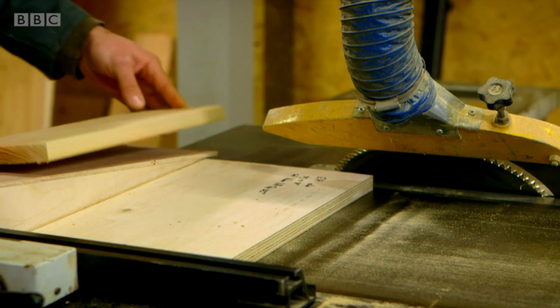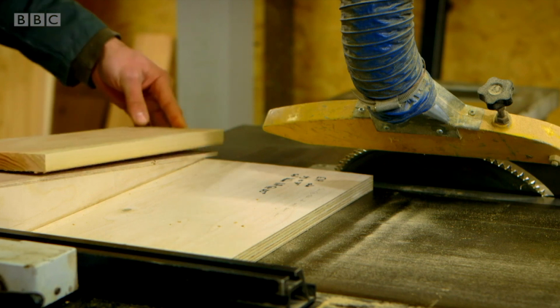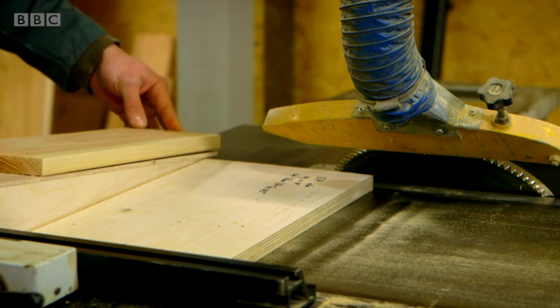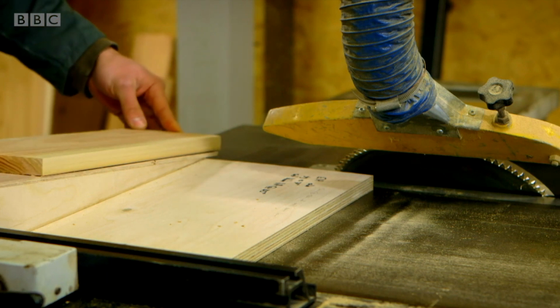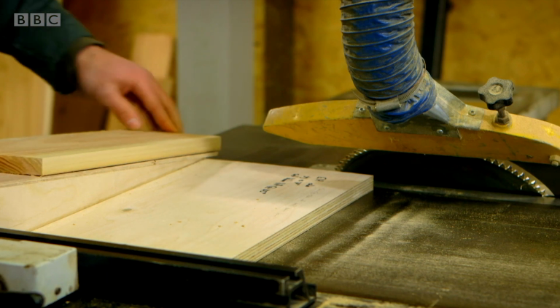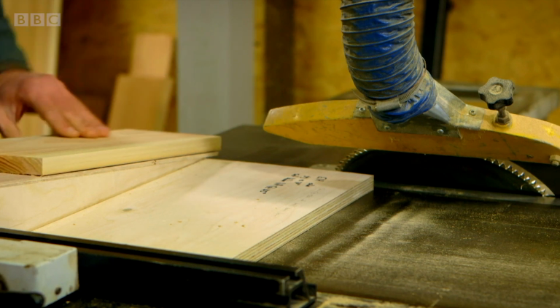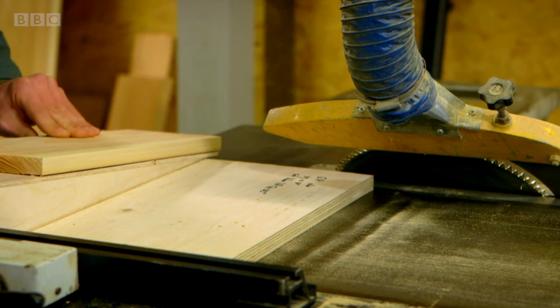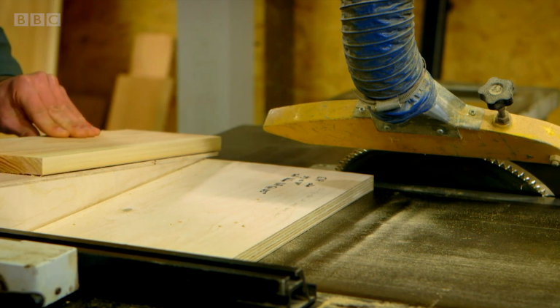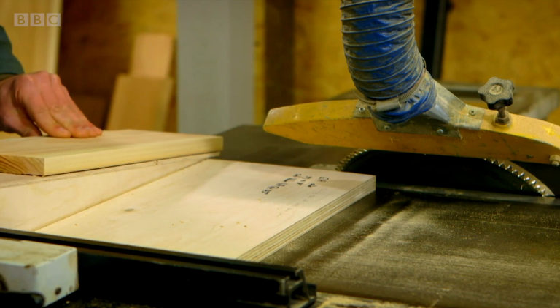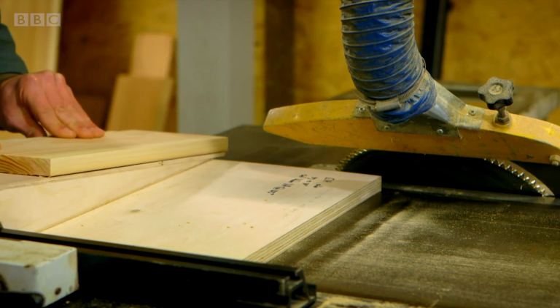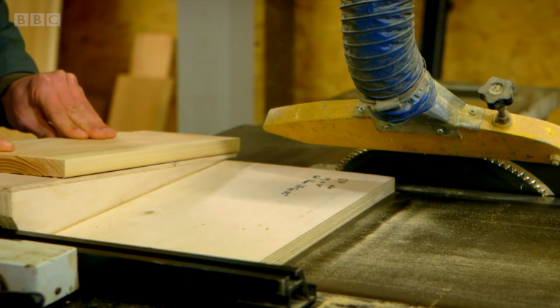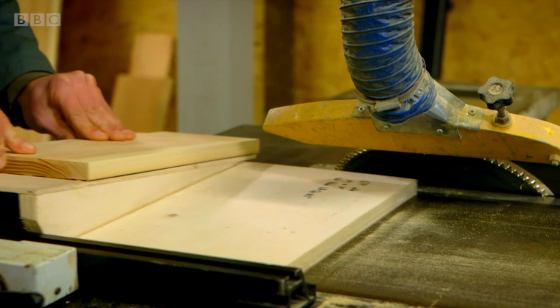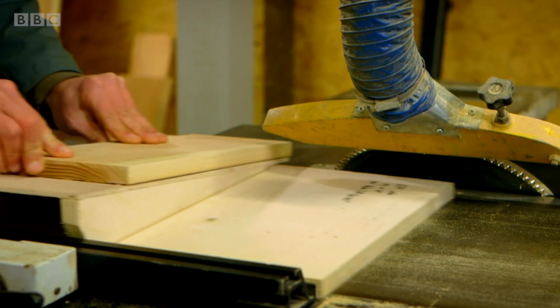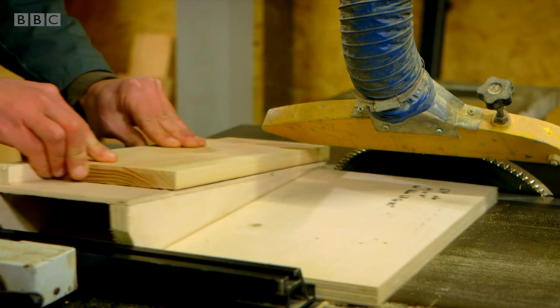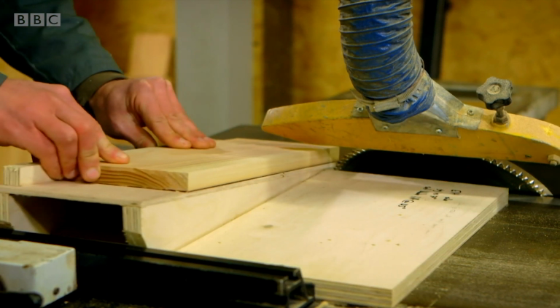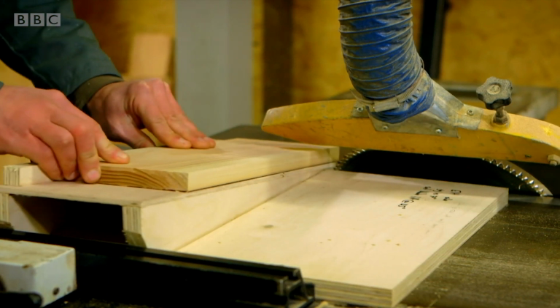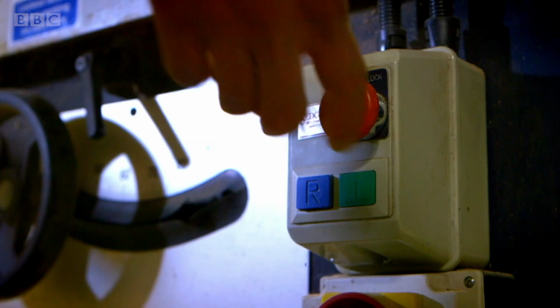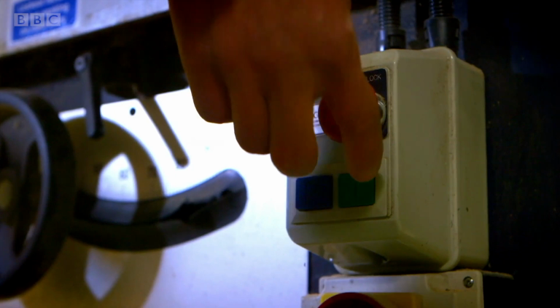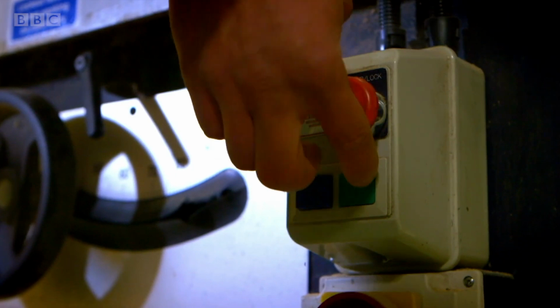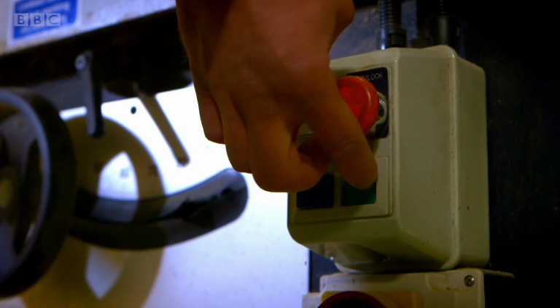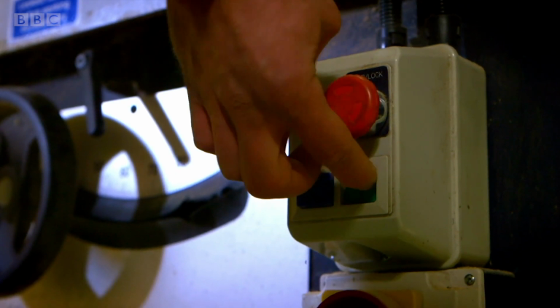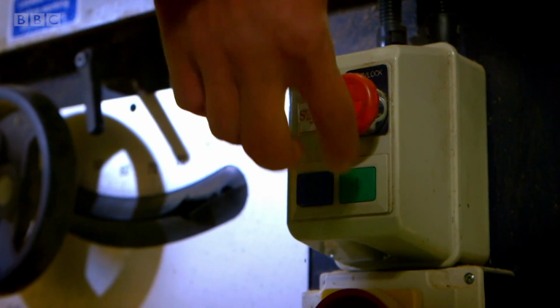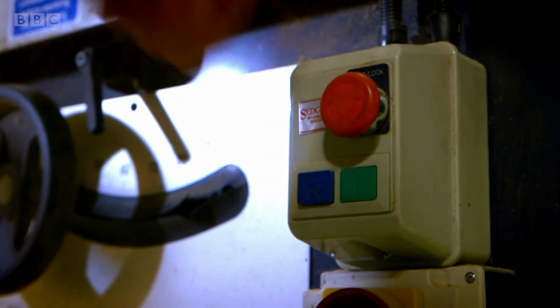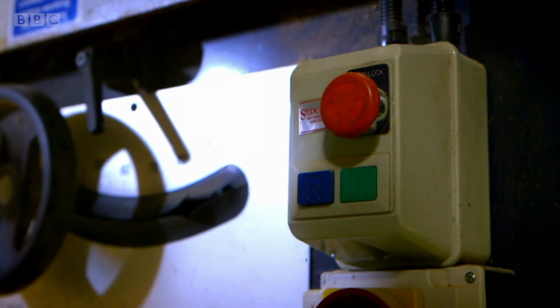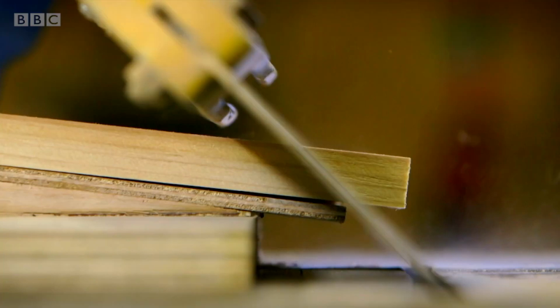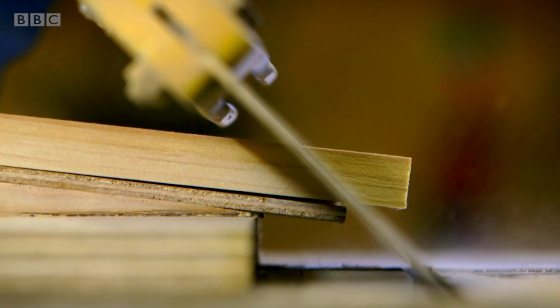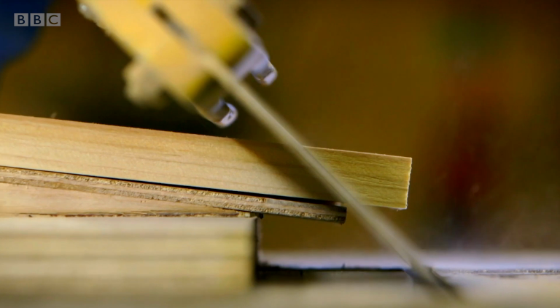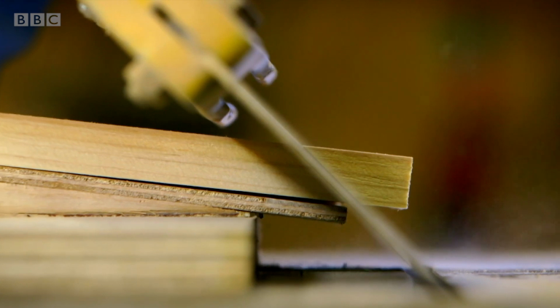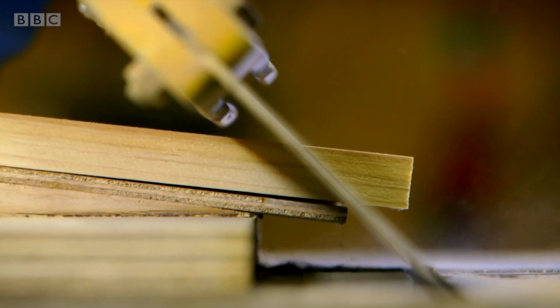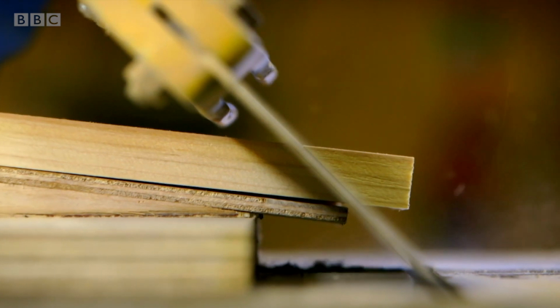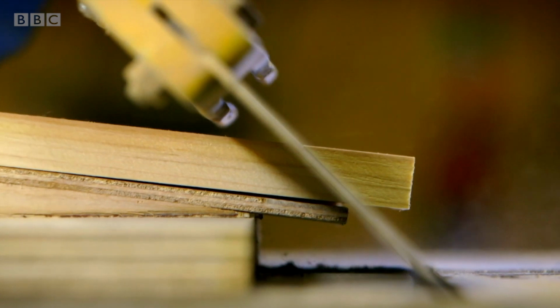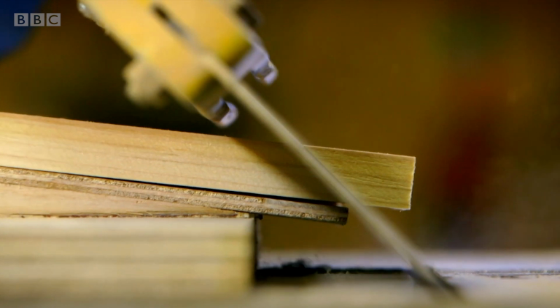Now, Rory uses a different saw, which is on a slope, so he can cut the ends at angles.